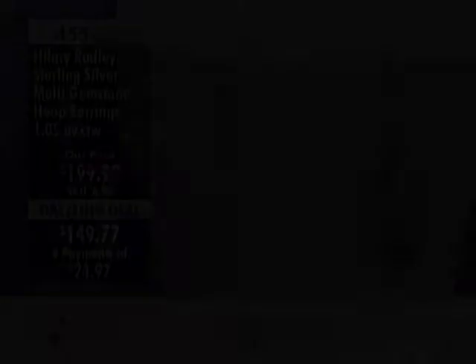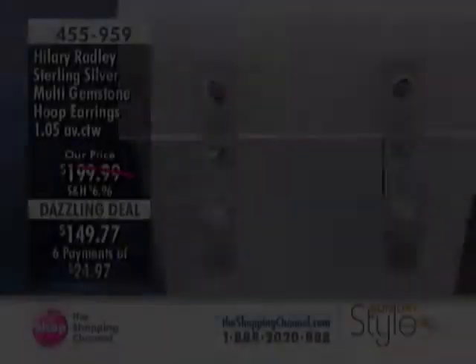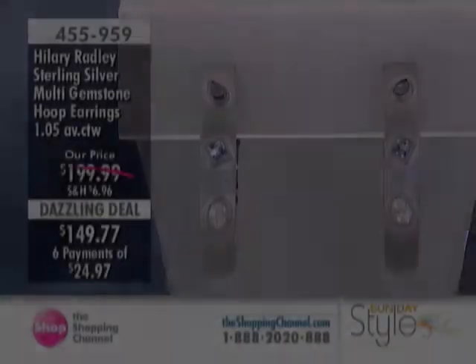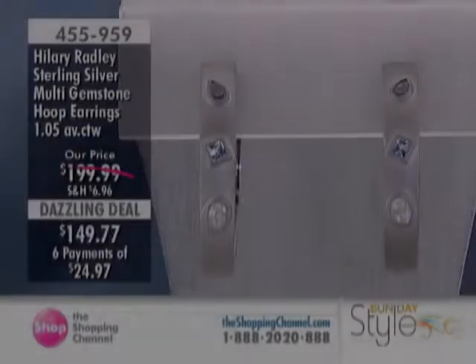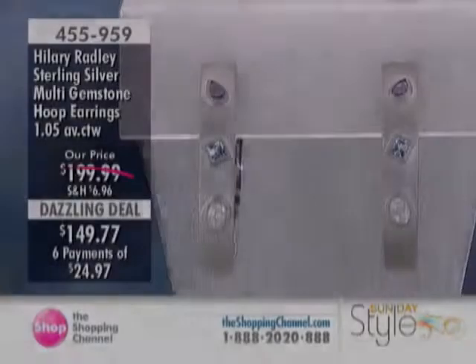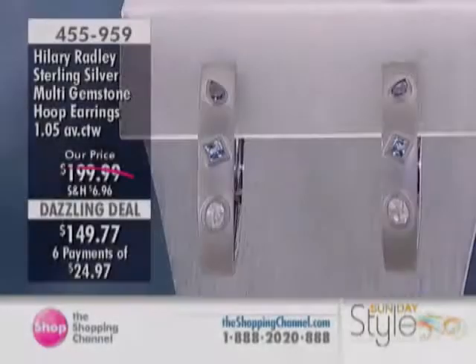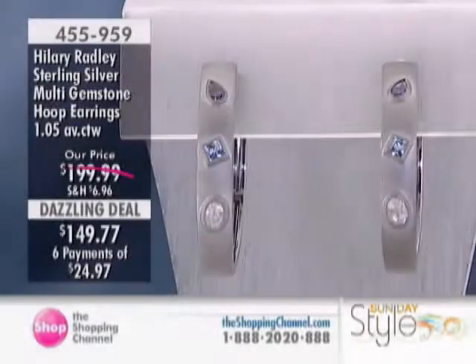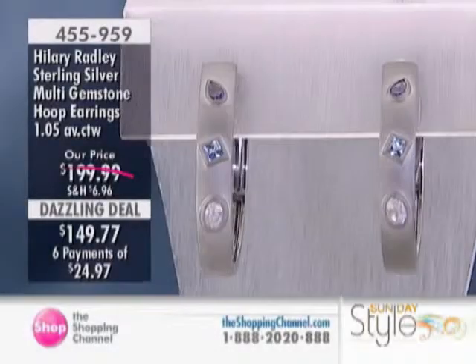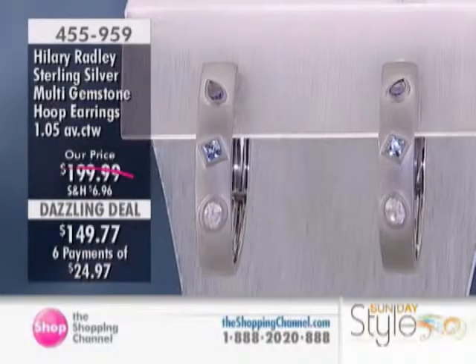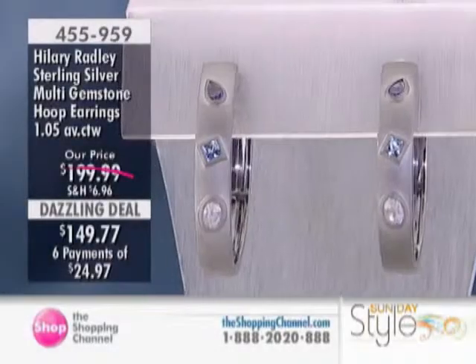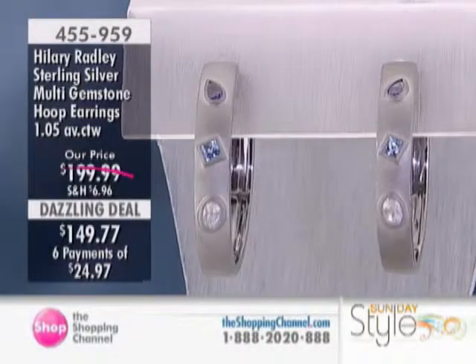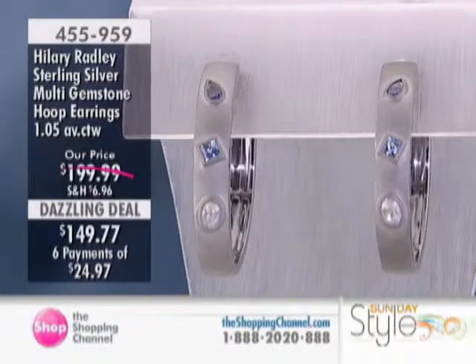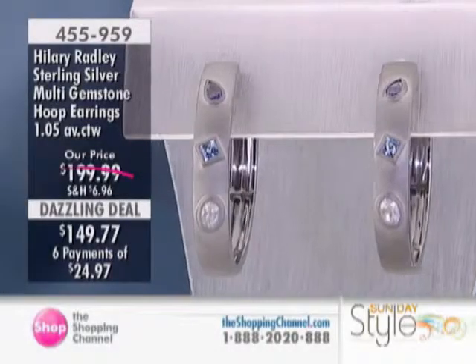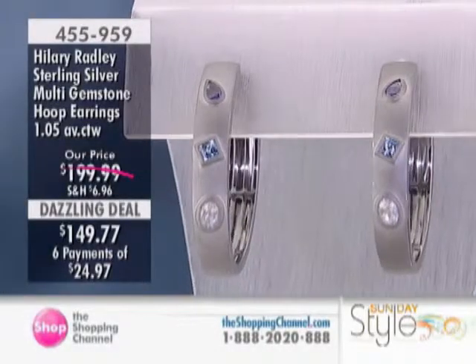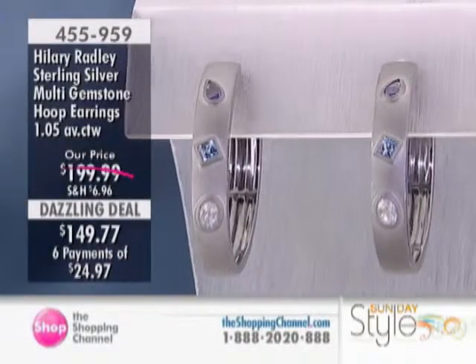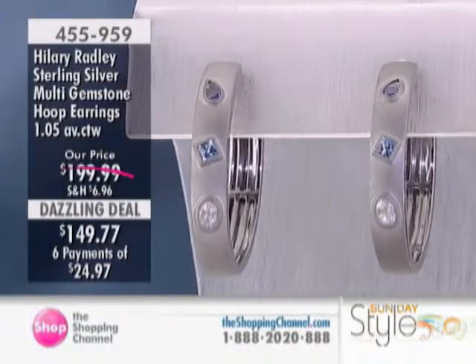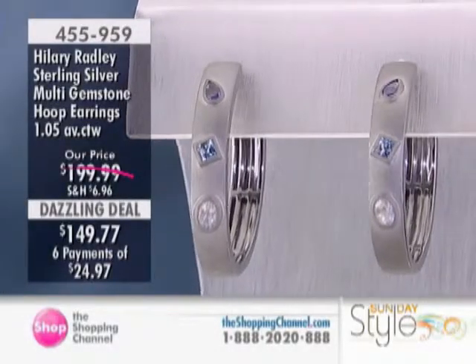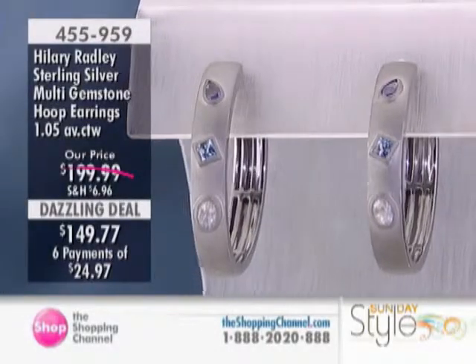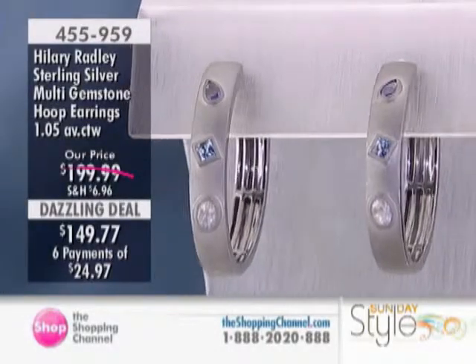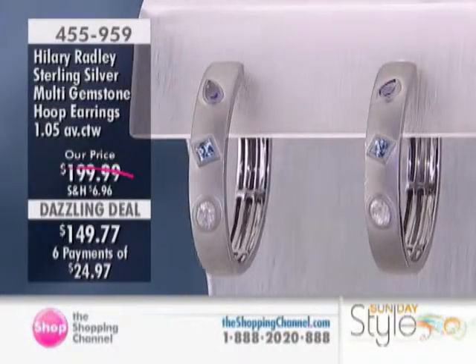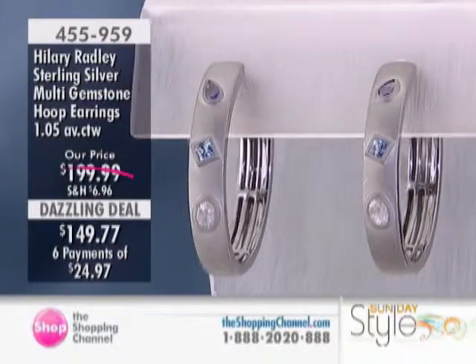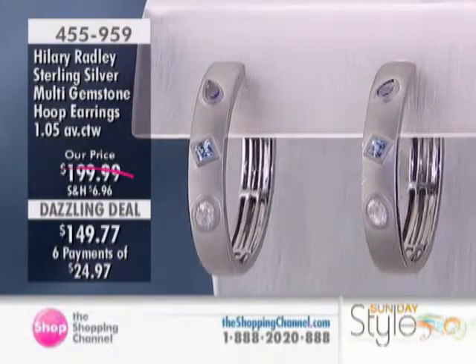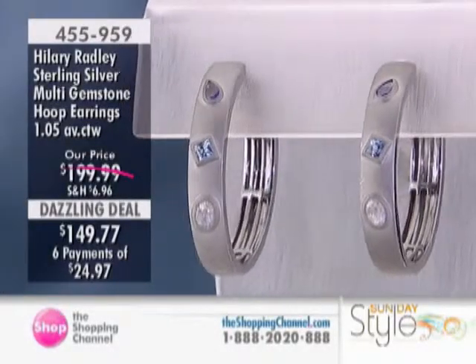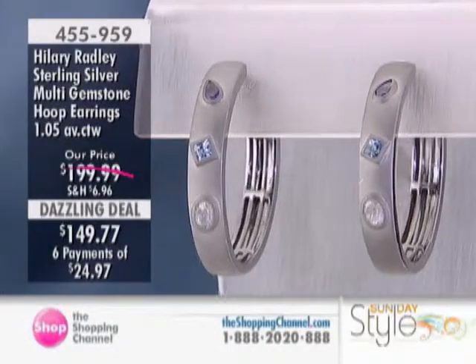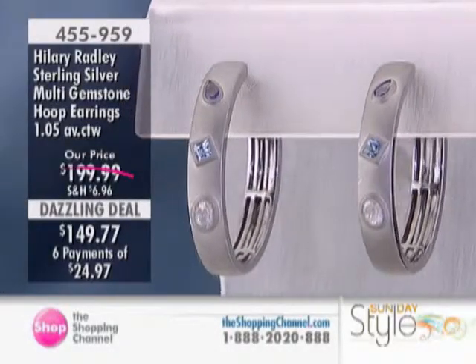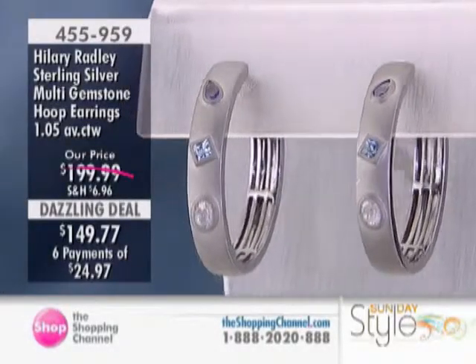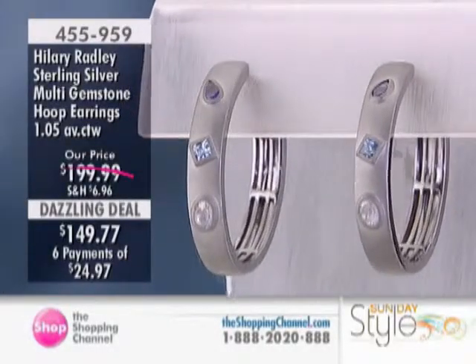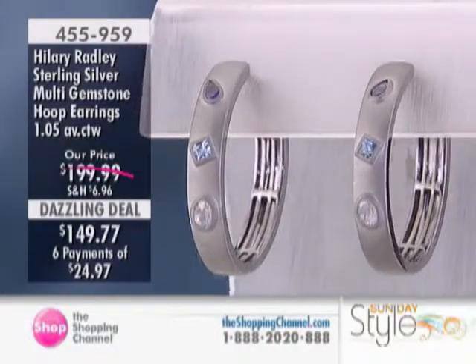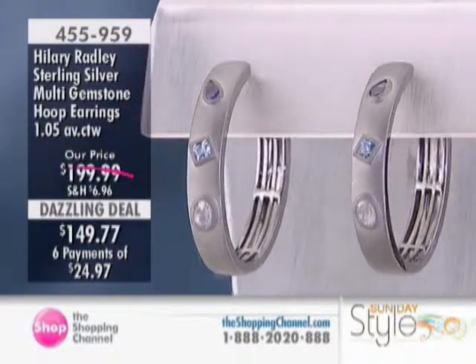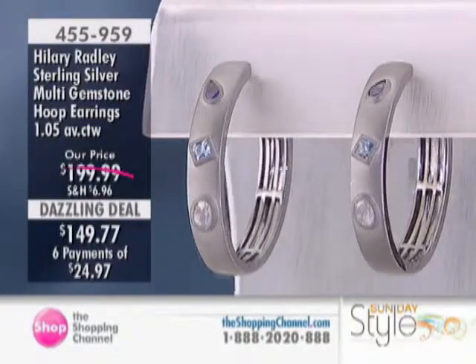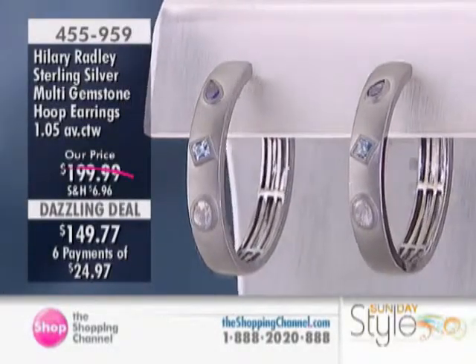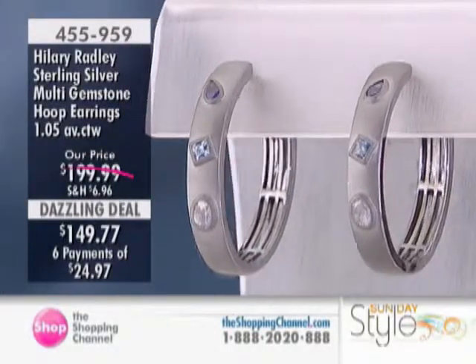The earrings are just beautiful. They're a dazzling deal as well. They're terrific.